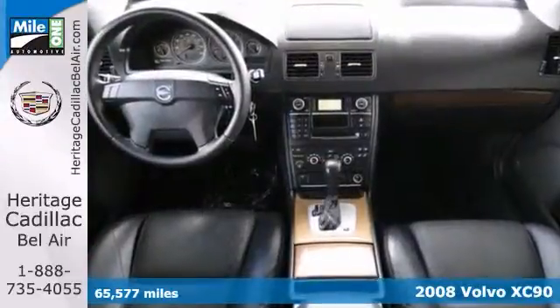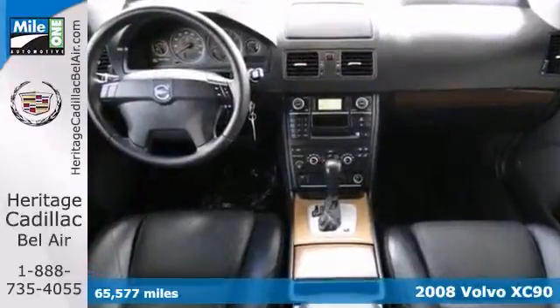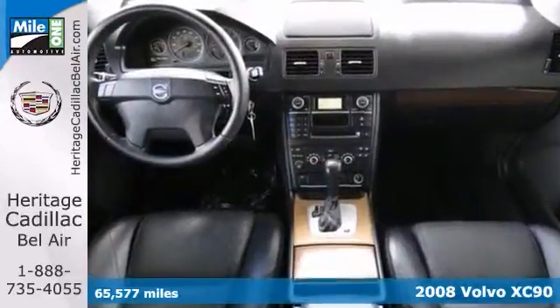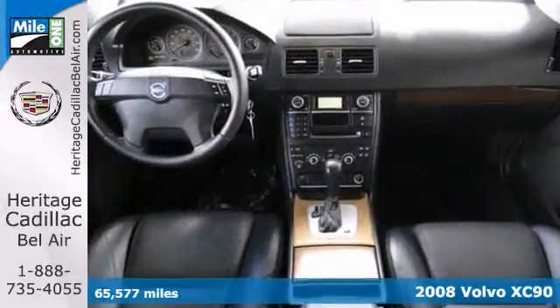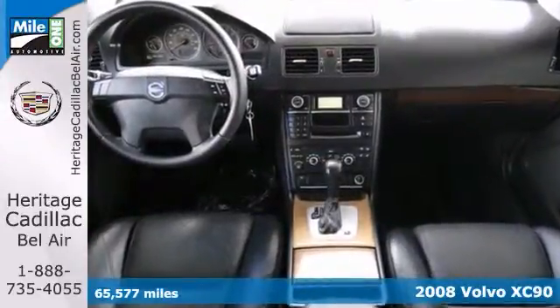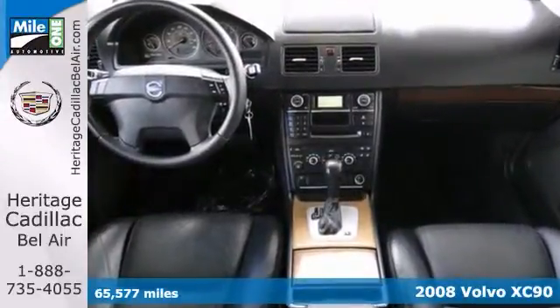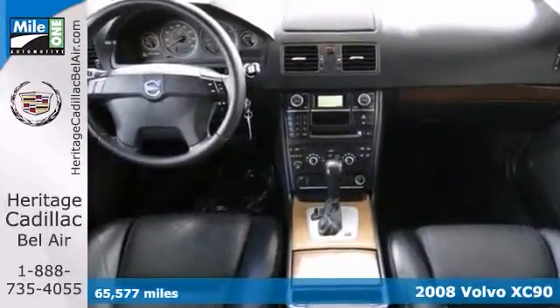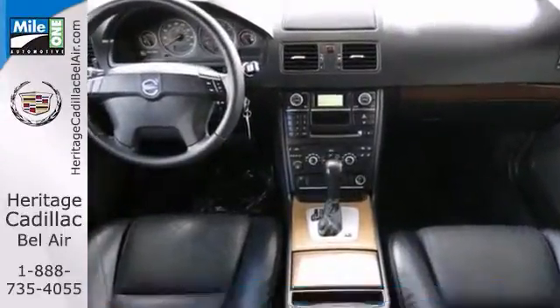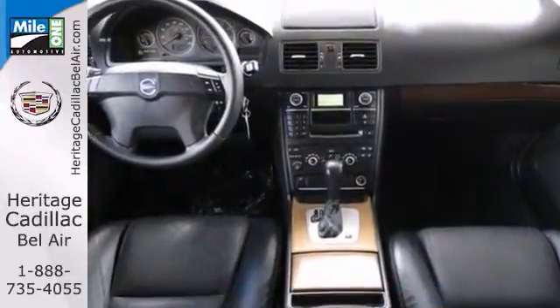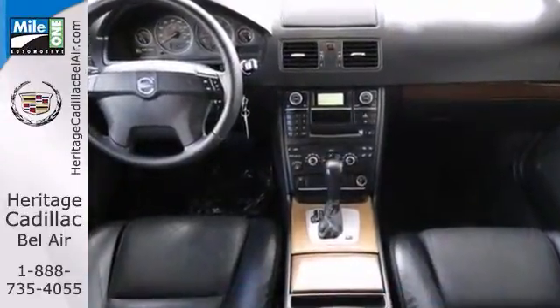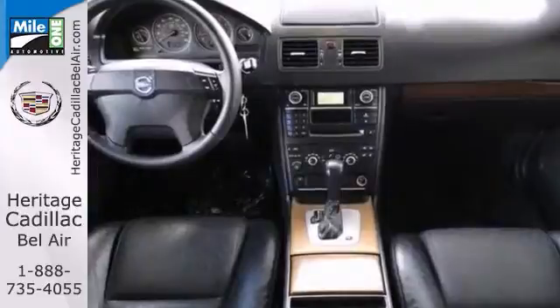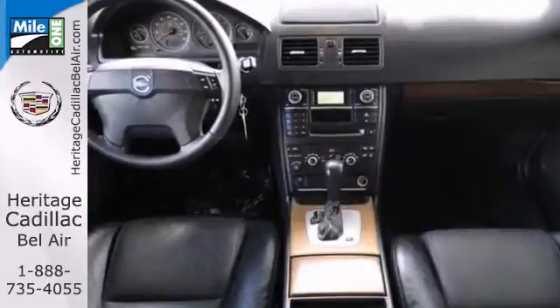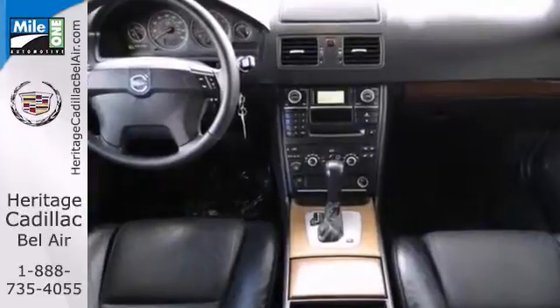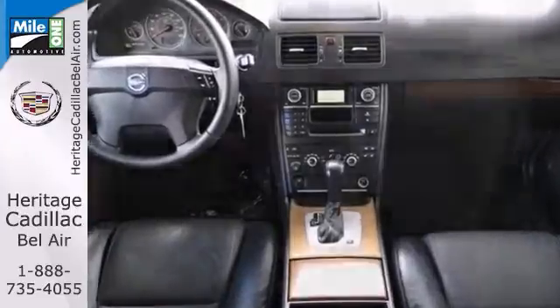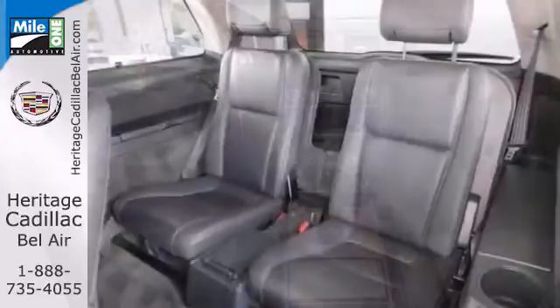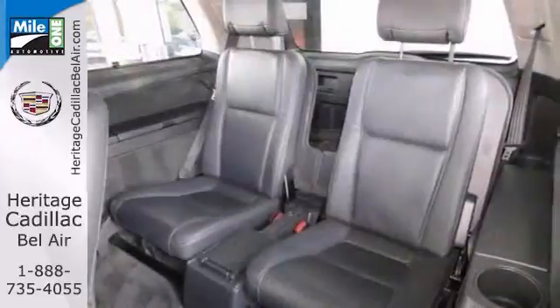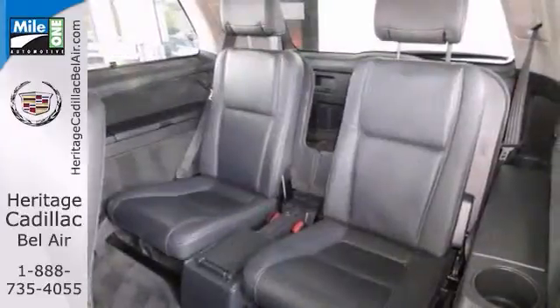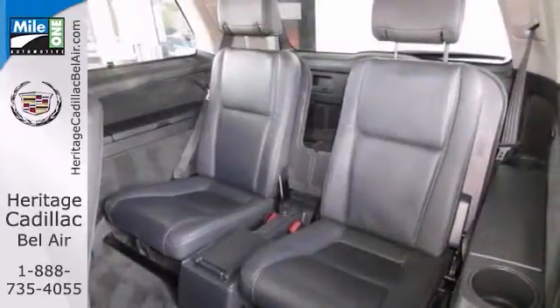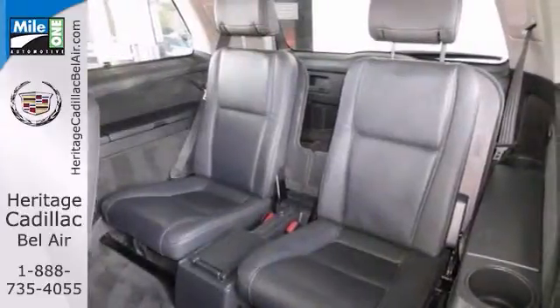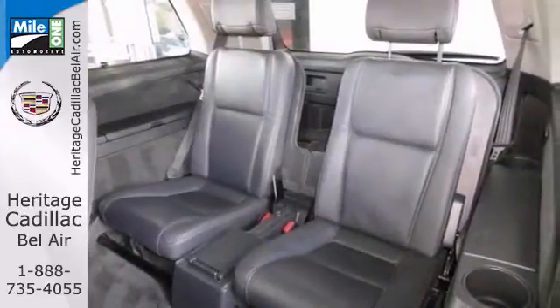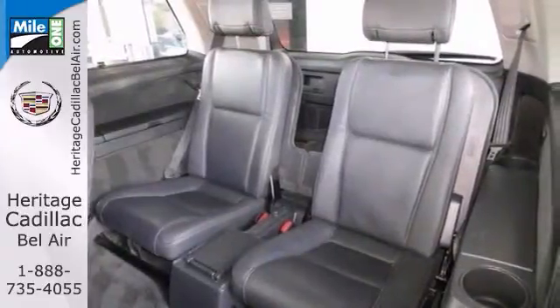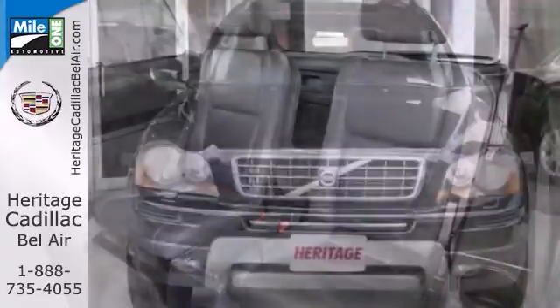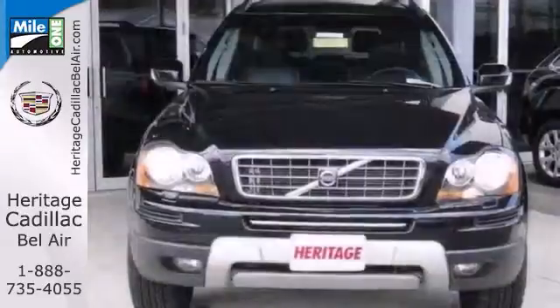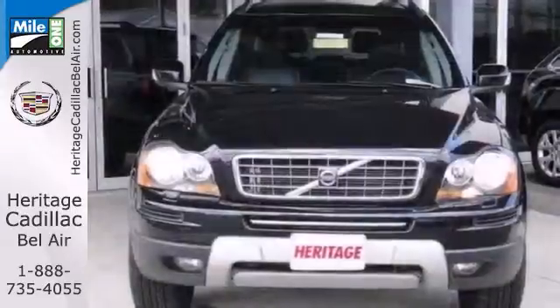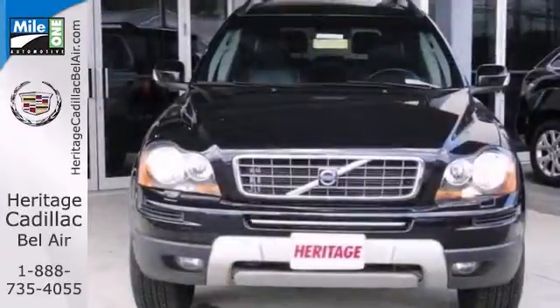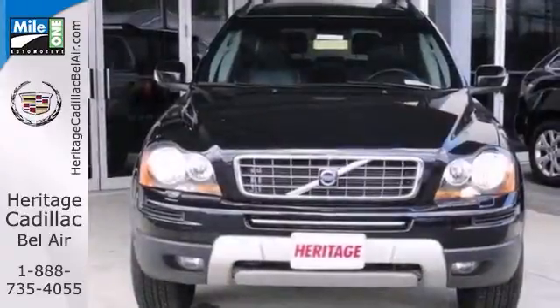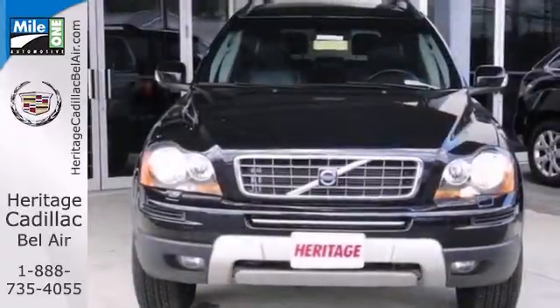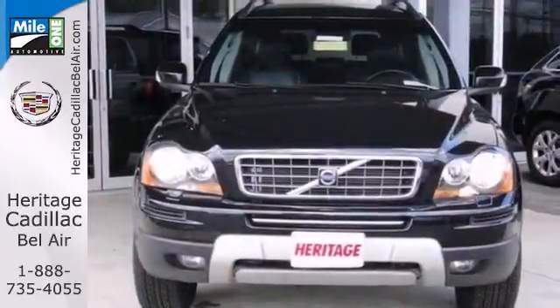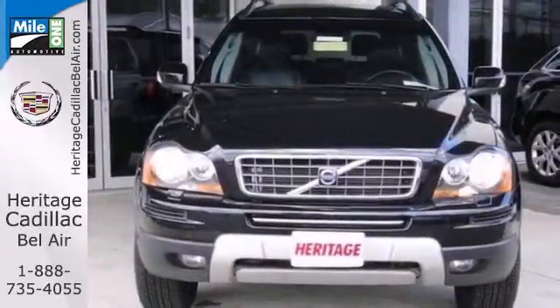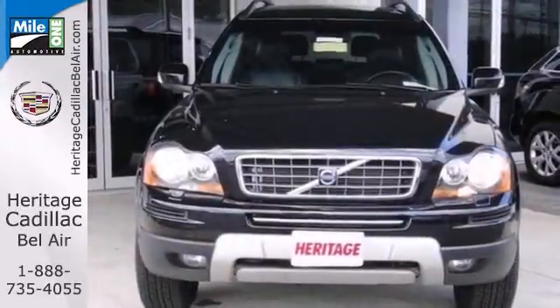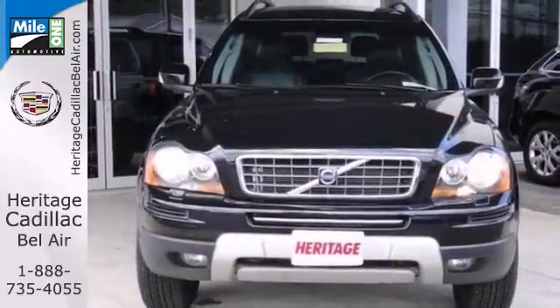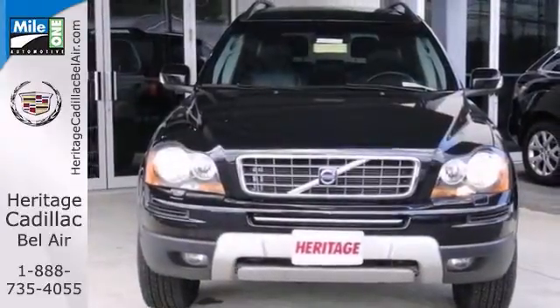It also has leather seats, a CD changer, and a universal garage door opener. With a moonroof, it won't be here long. Come take a look.